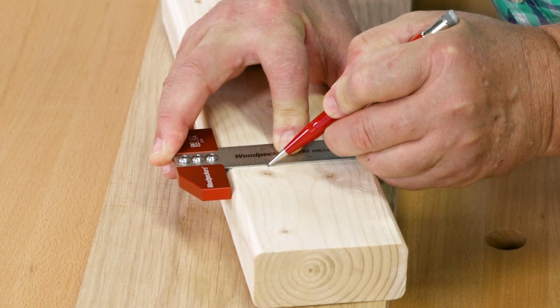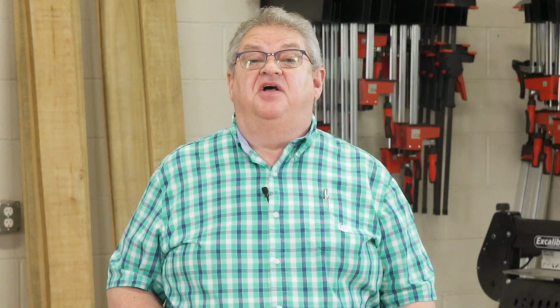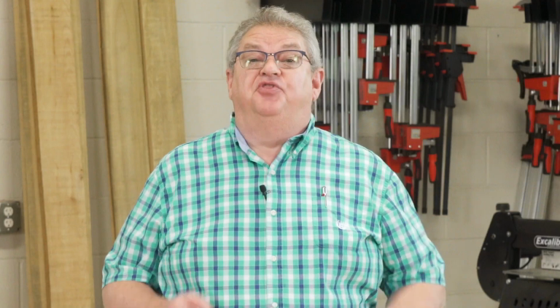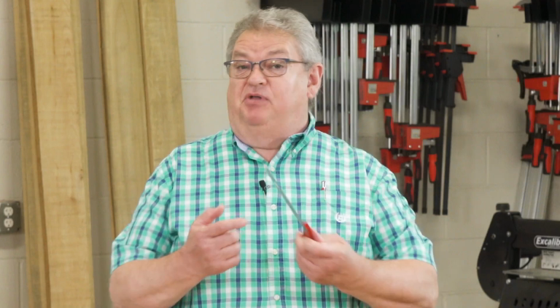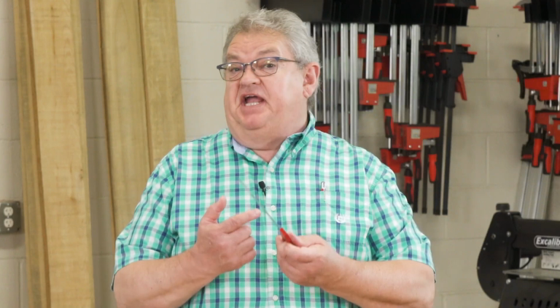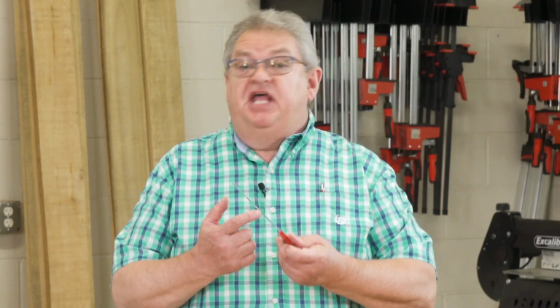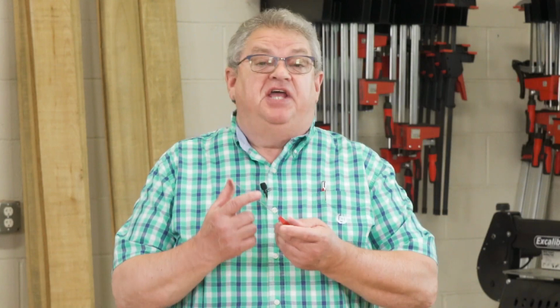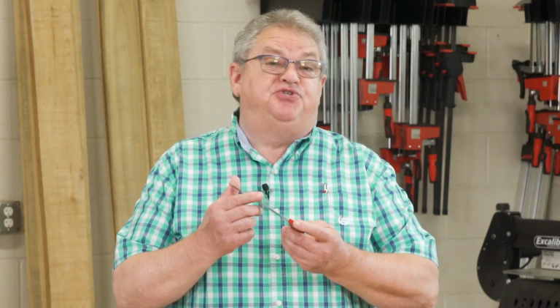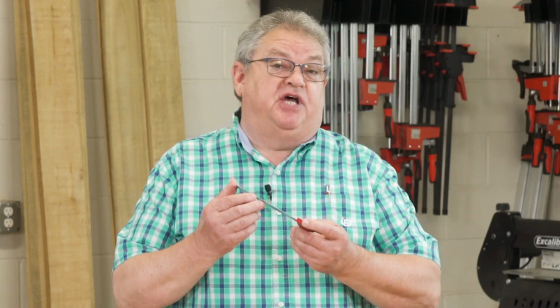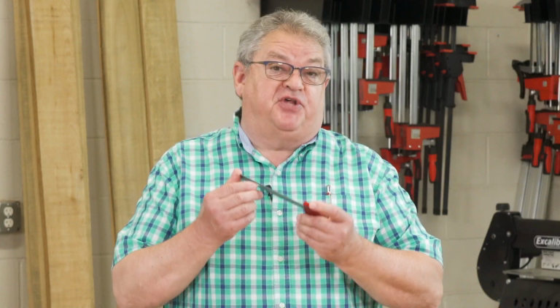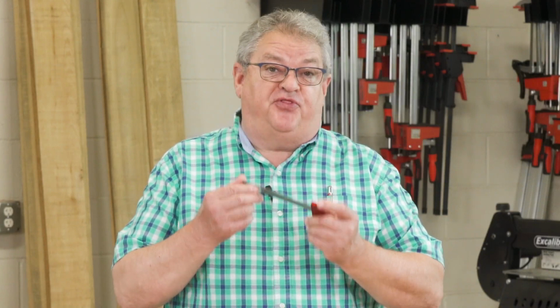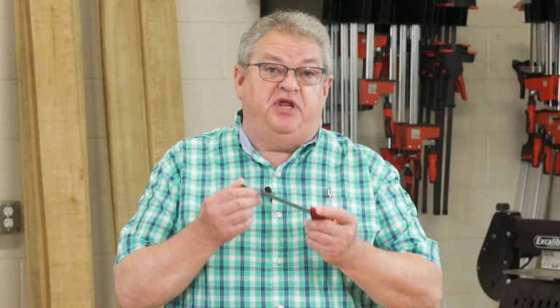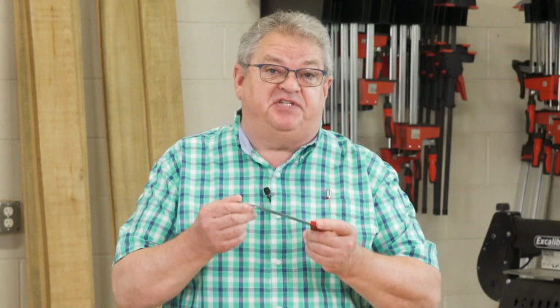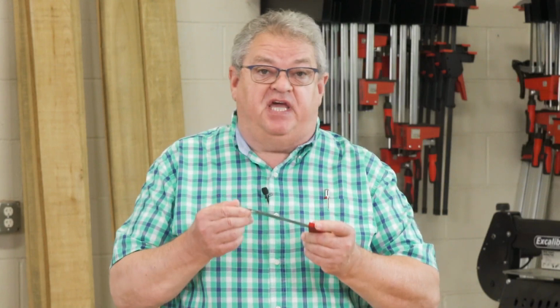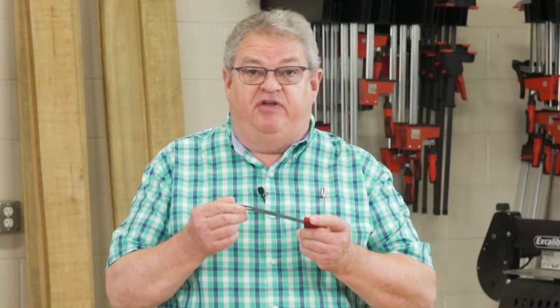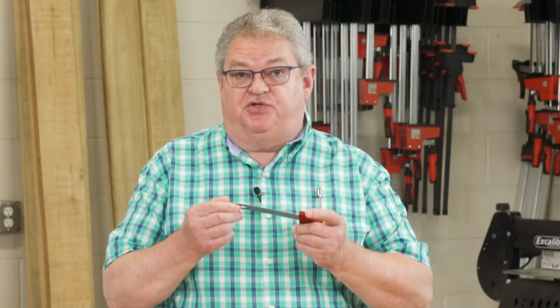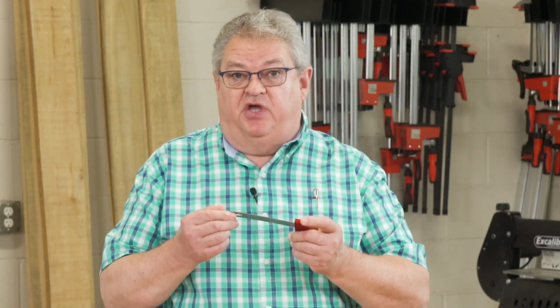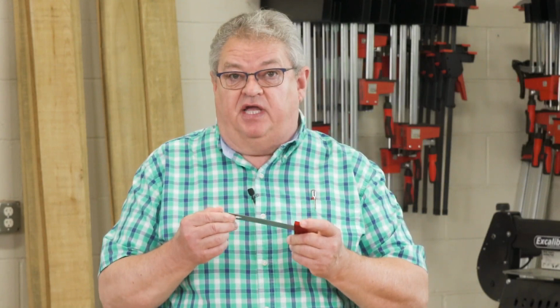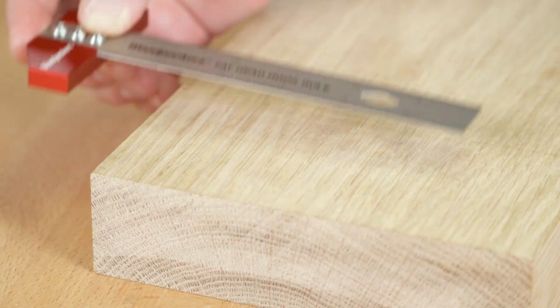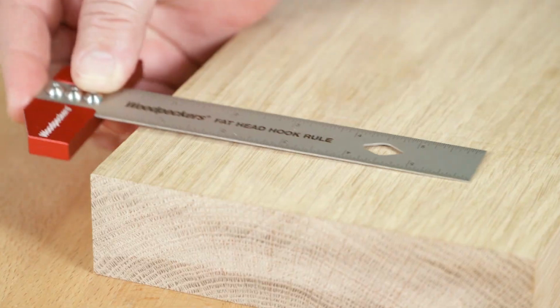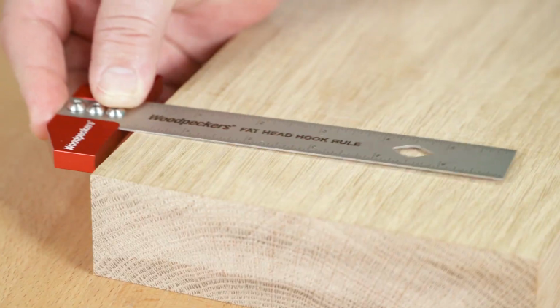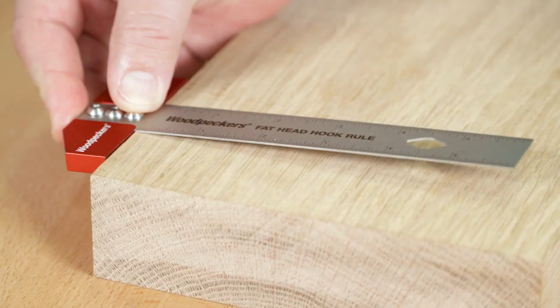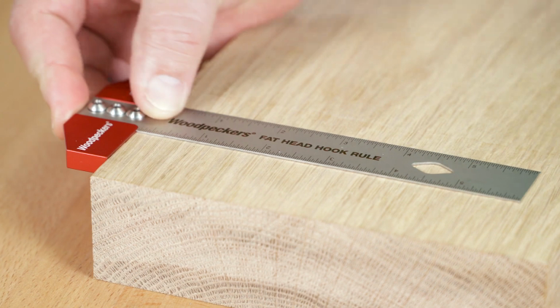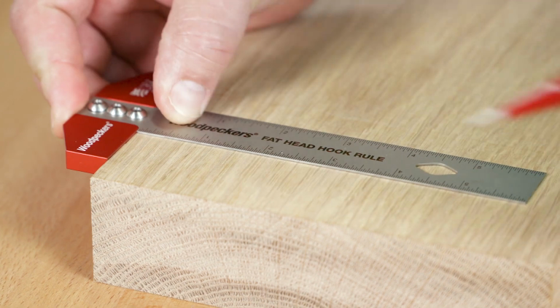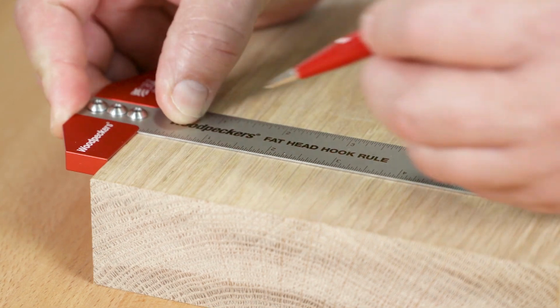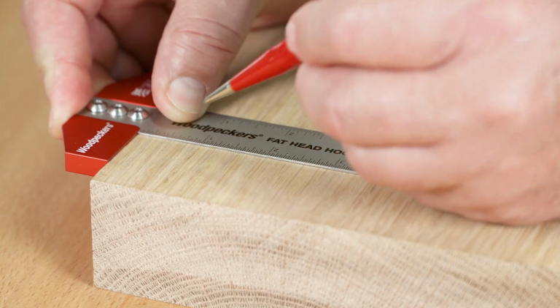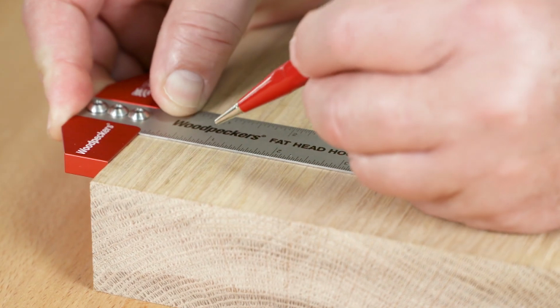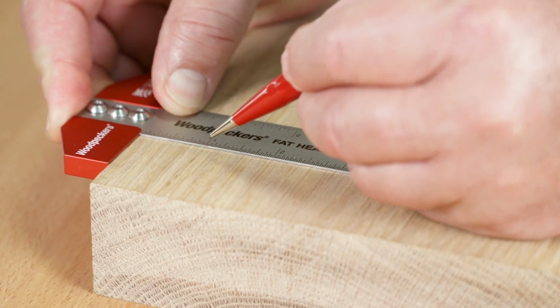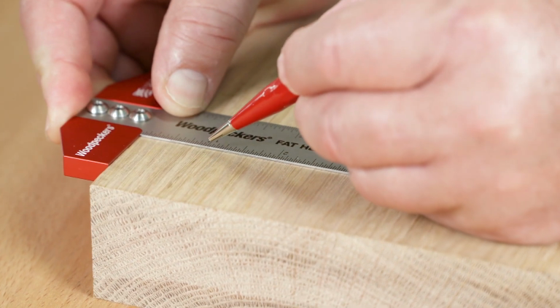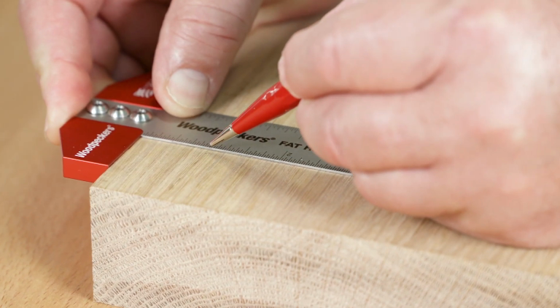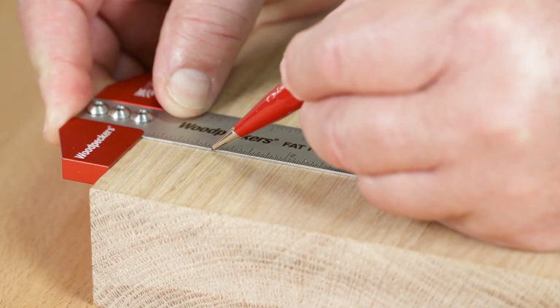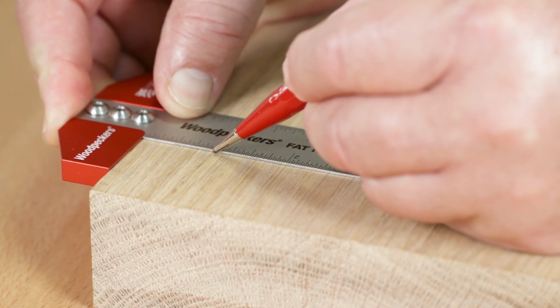The blade is just a 32nd of an inch thick, so you'll never deal with parallax viewing error.